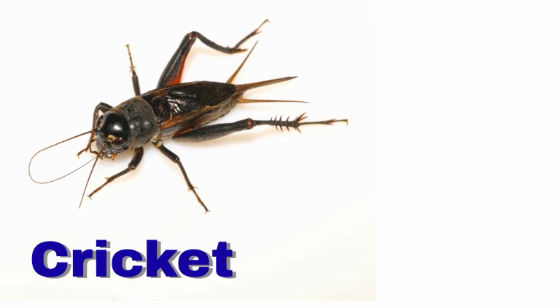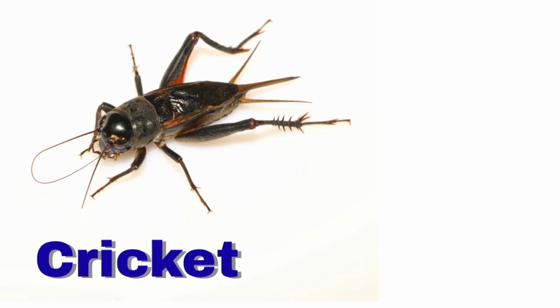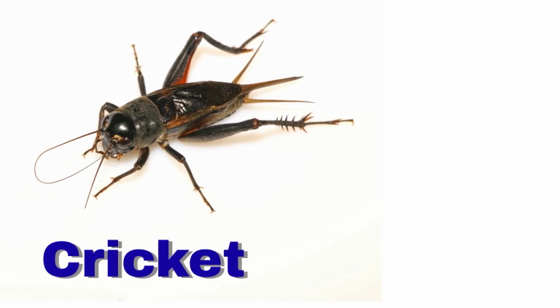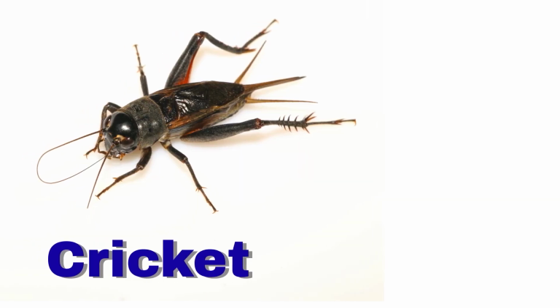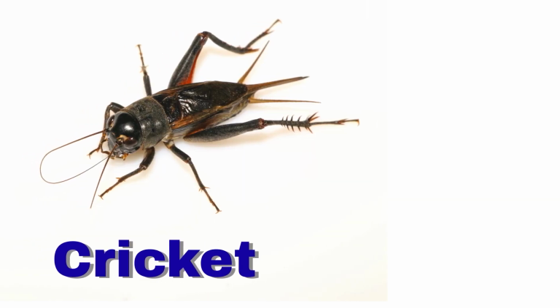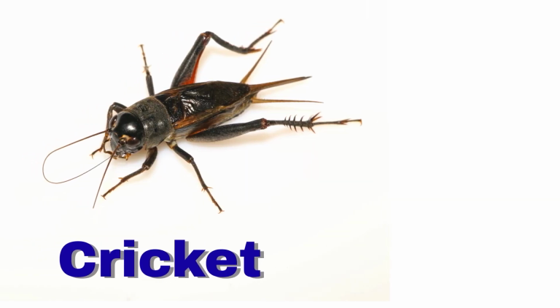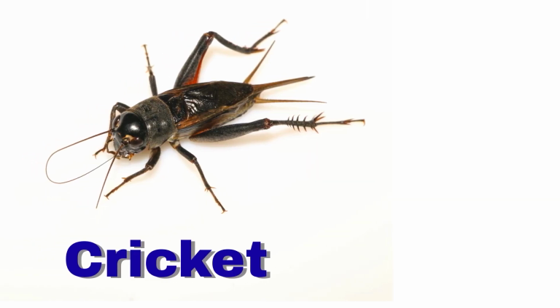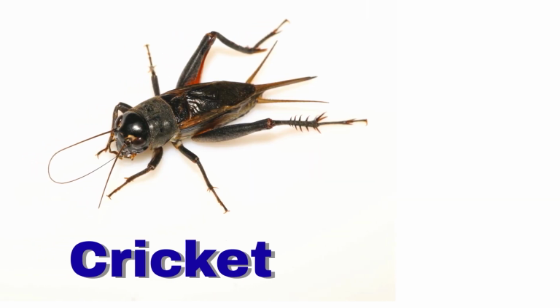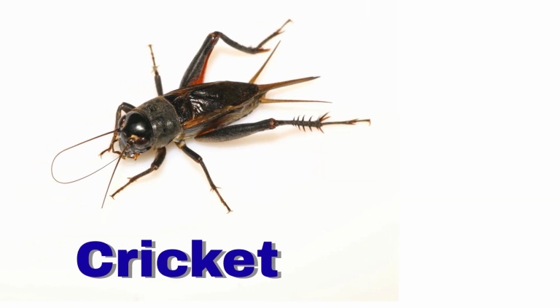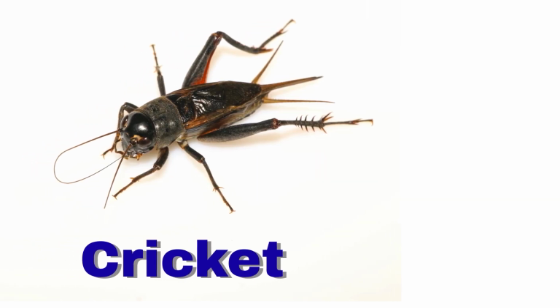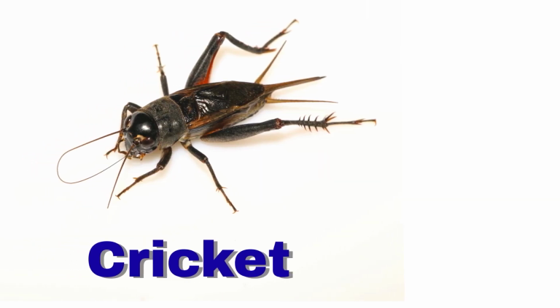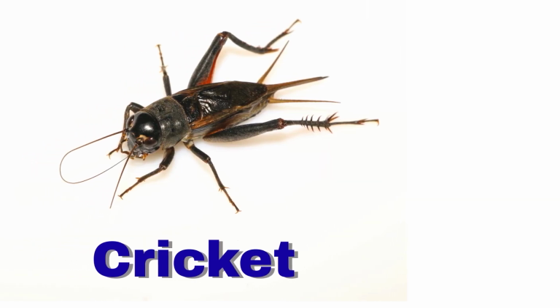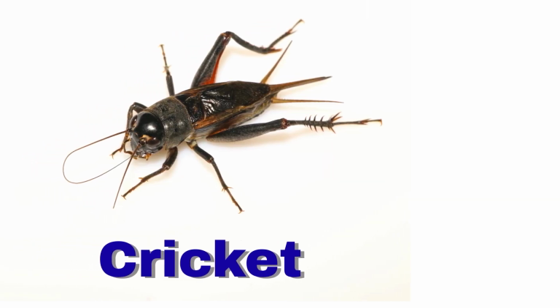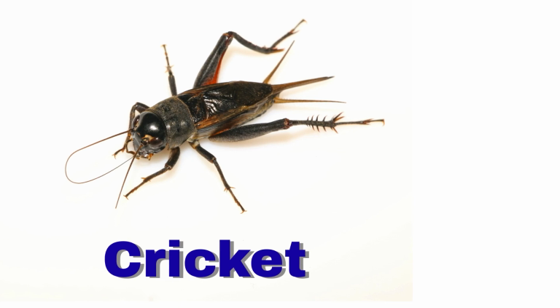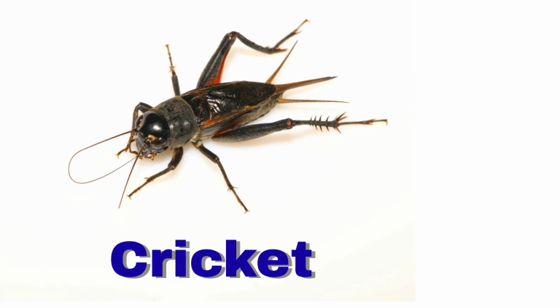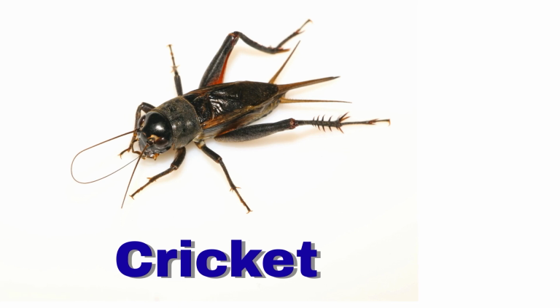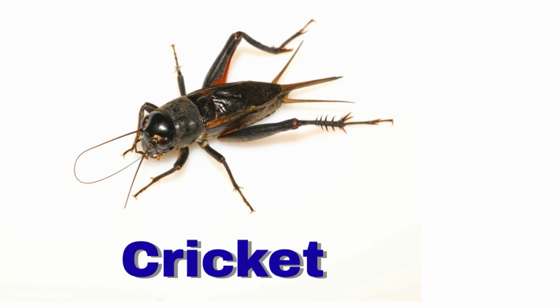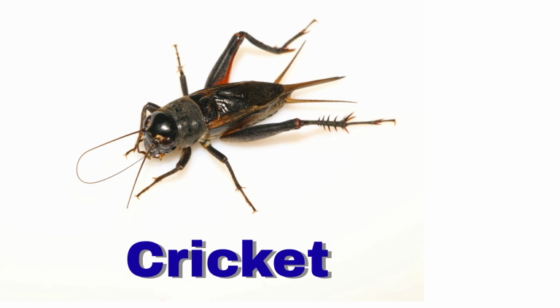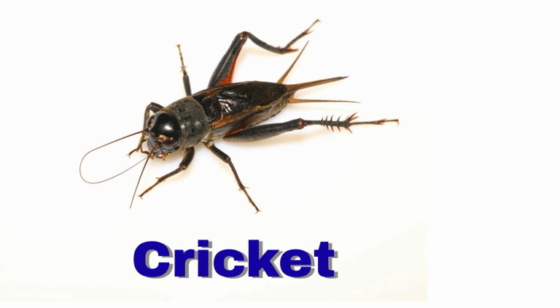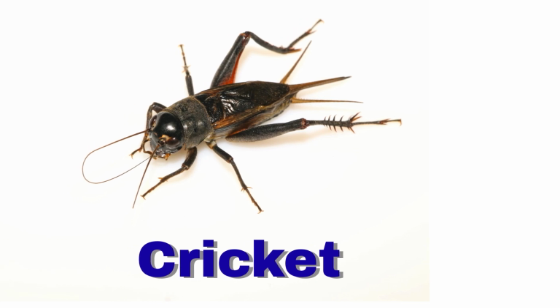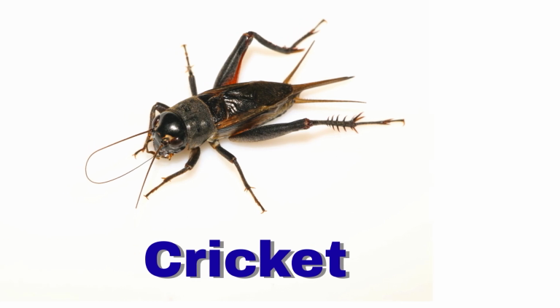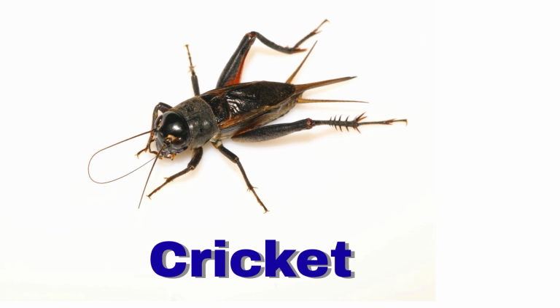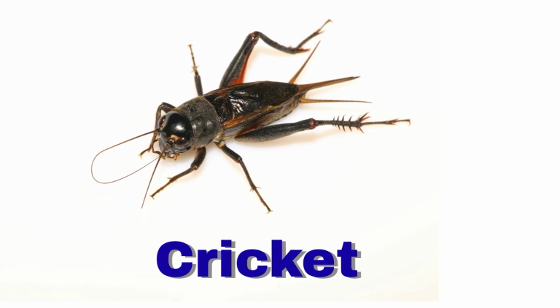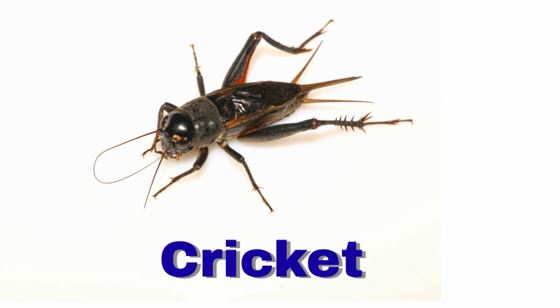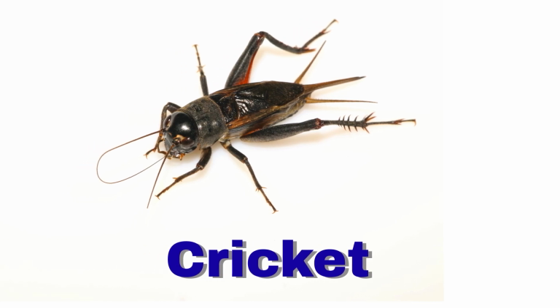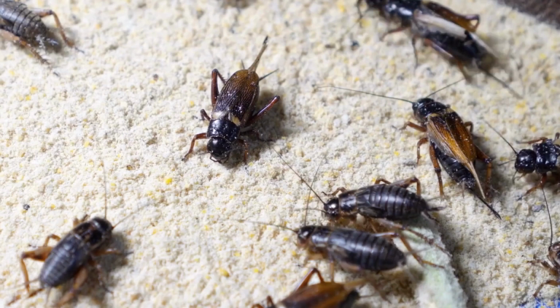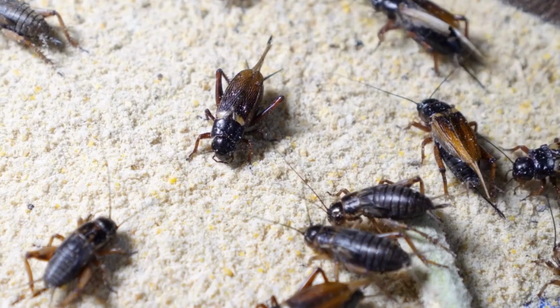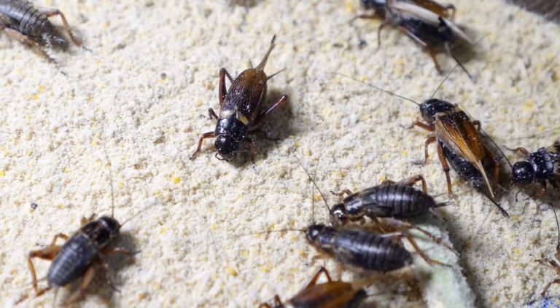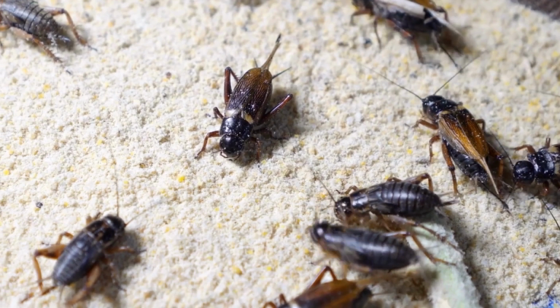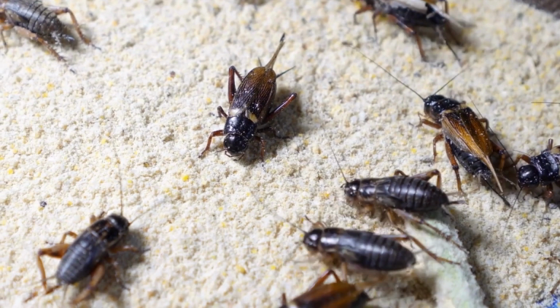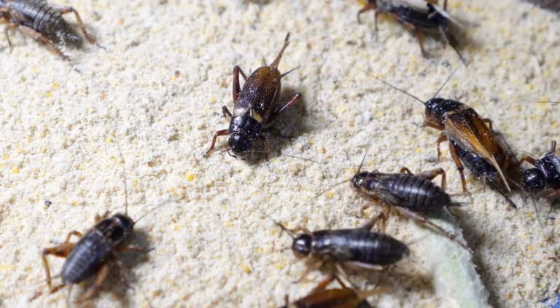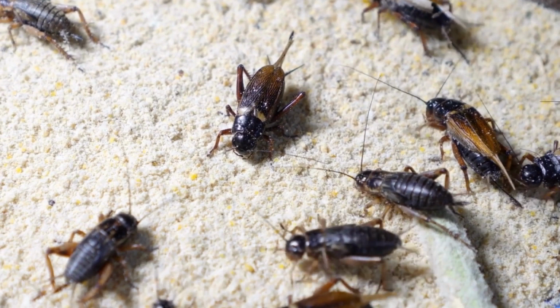Cricket. A cricket makes chirping sounds. It jumps high with its back legs.